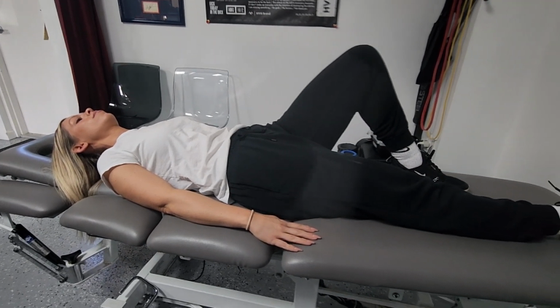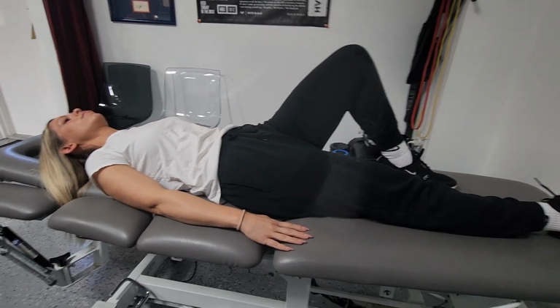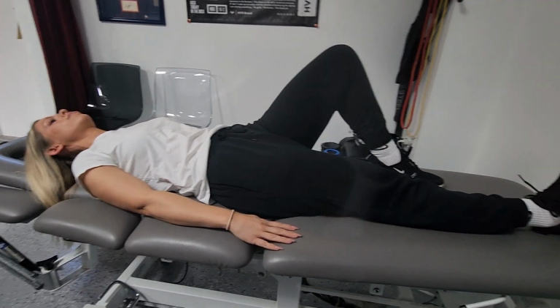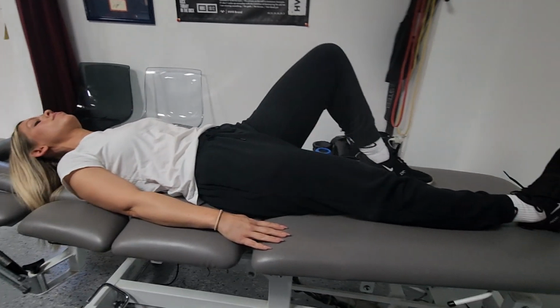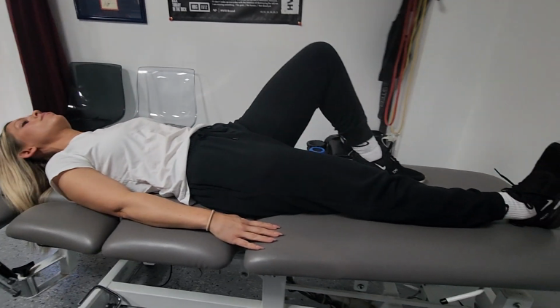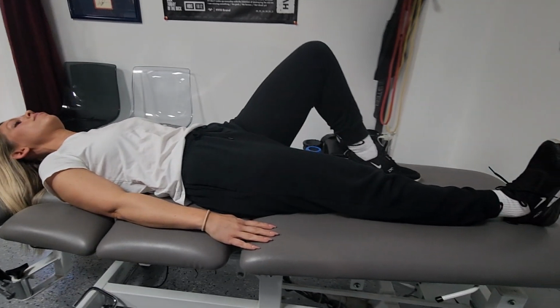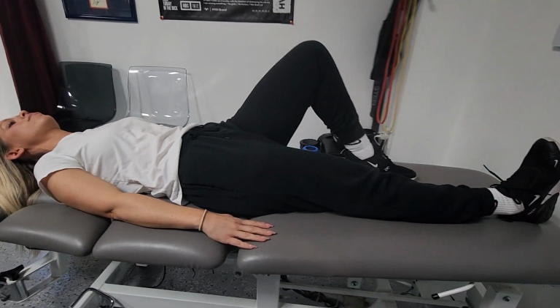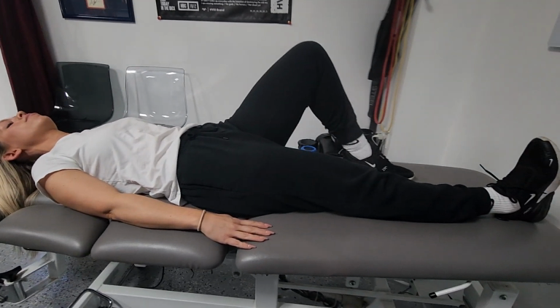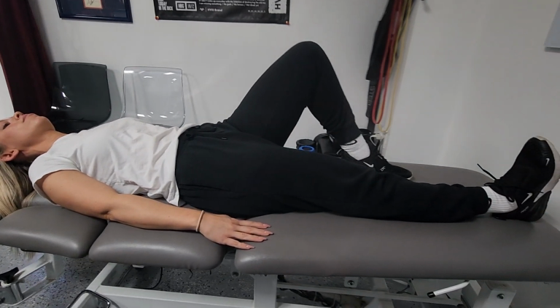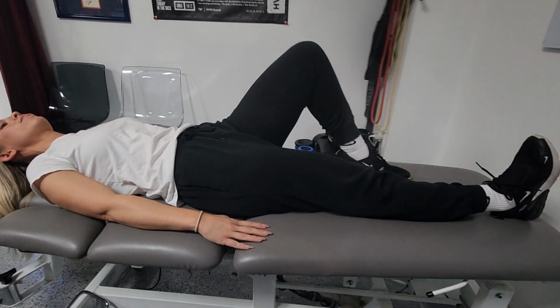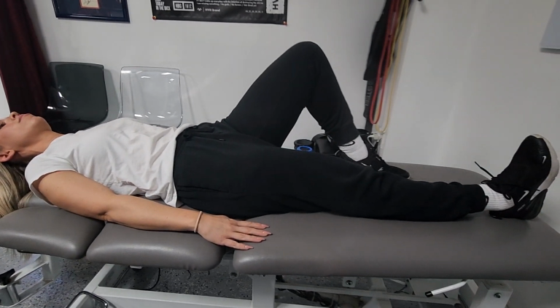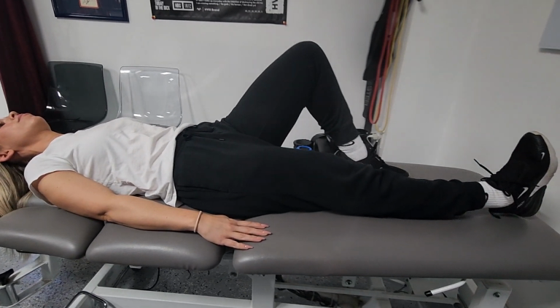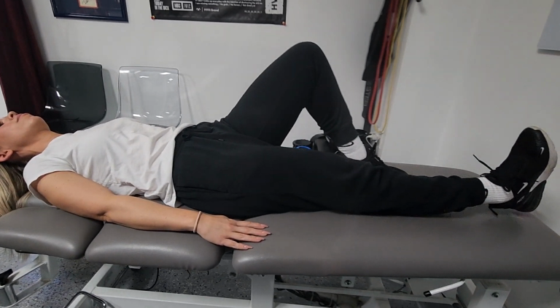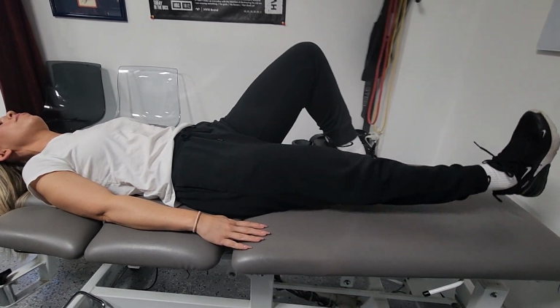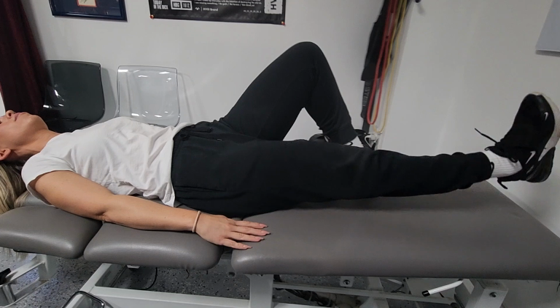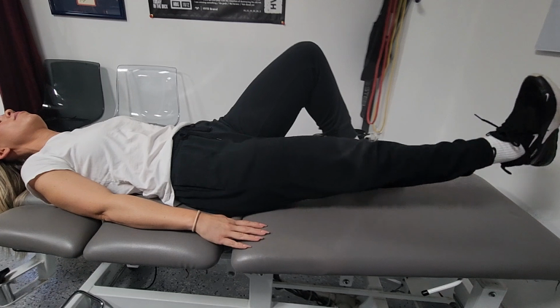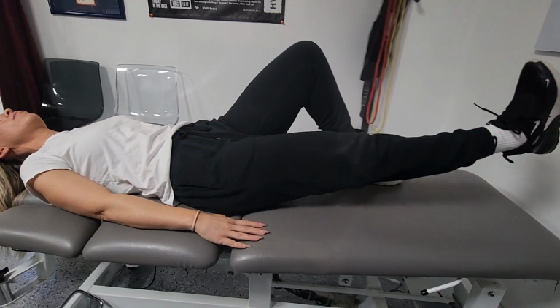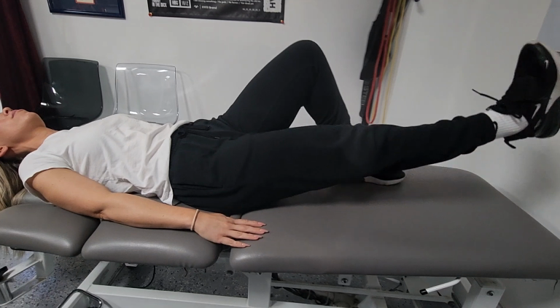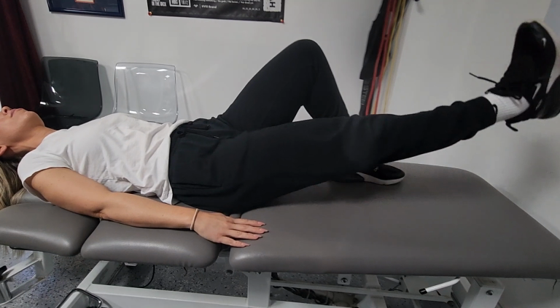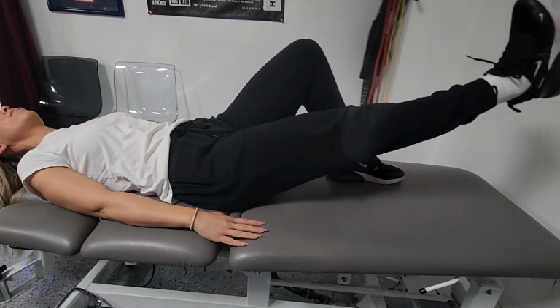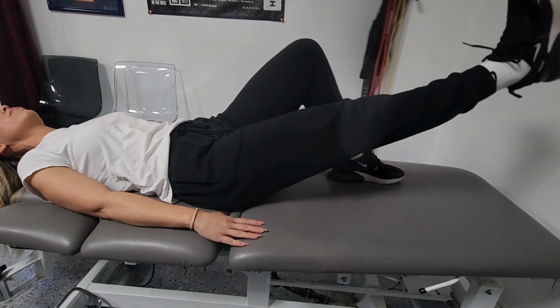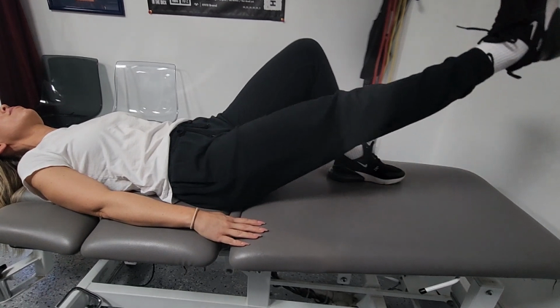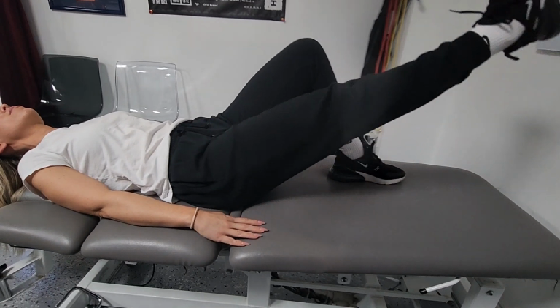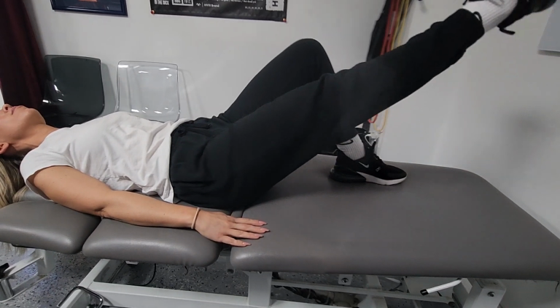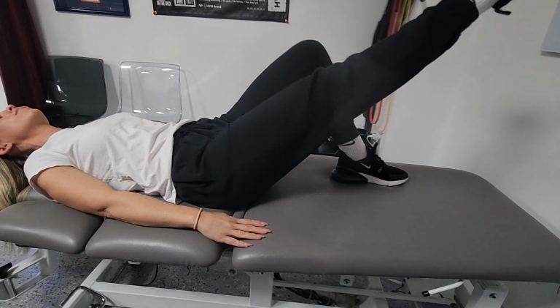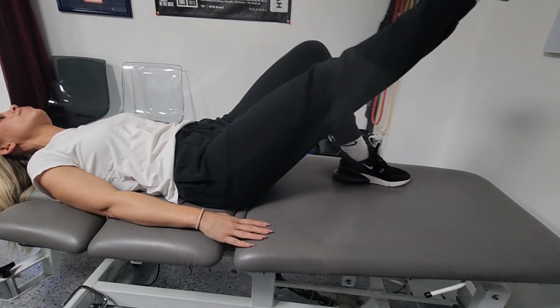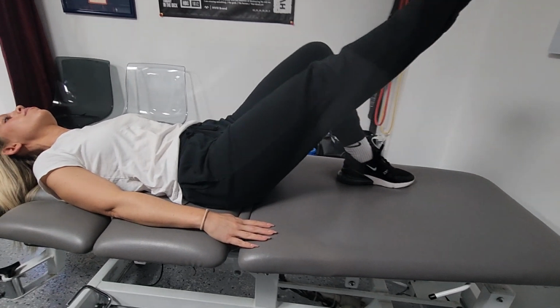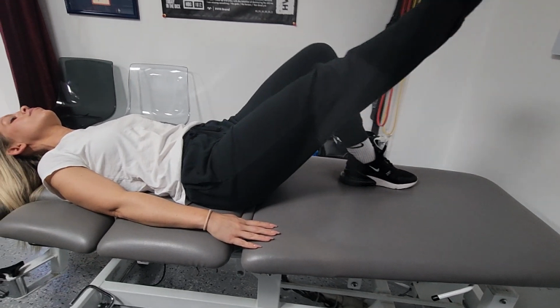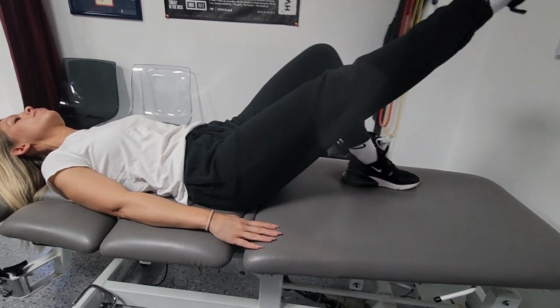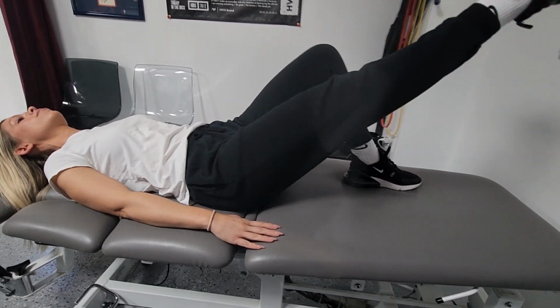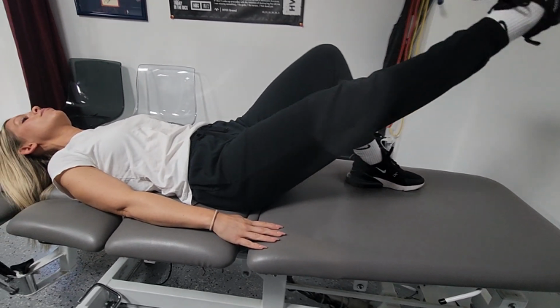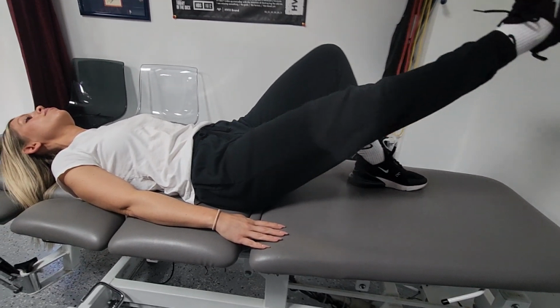Go ahead and lift your leg up slowly to the same height as the other knee, and then down slowly.